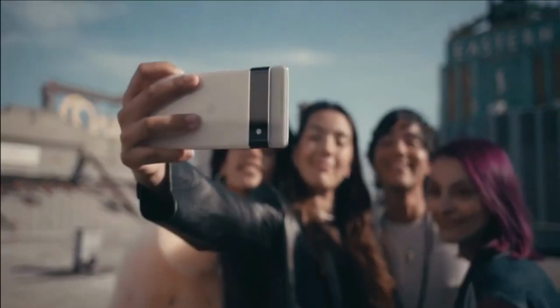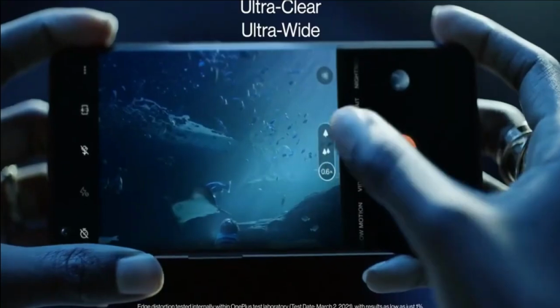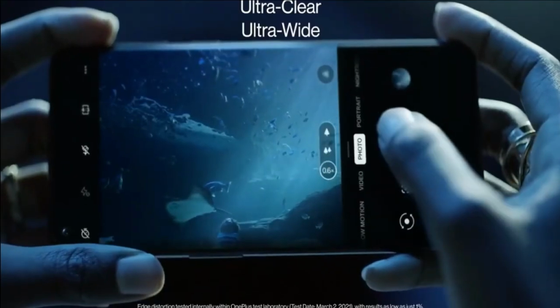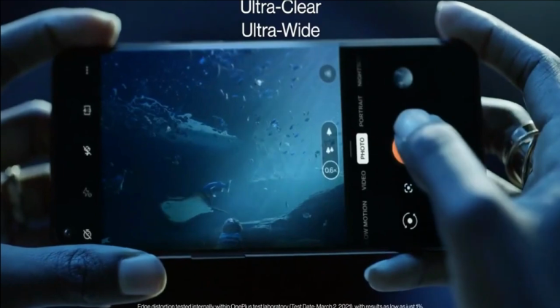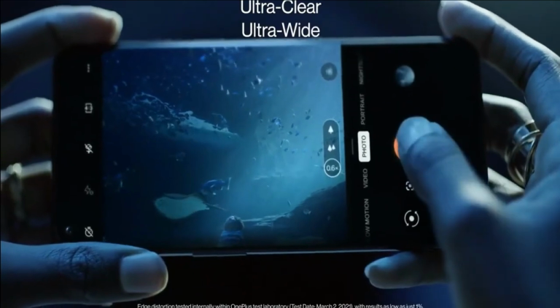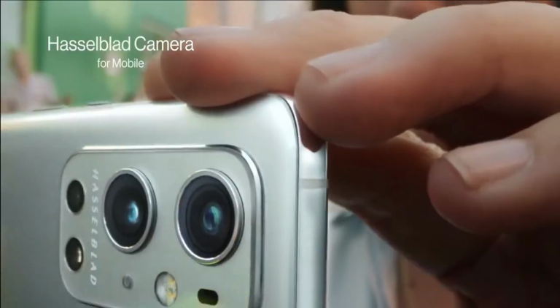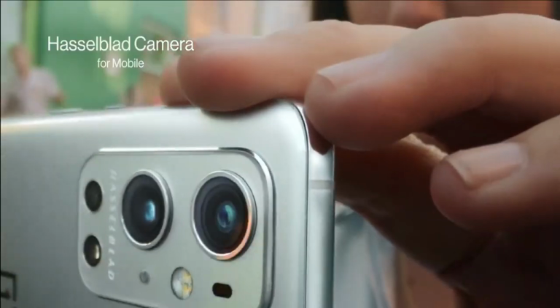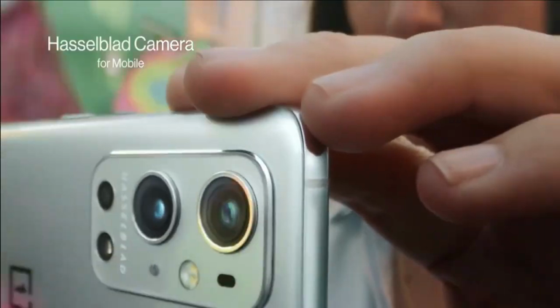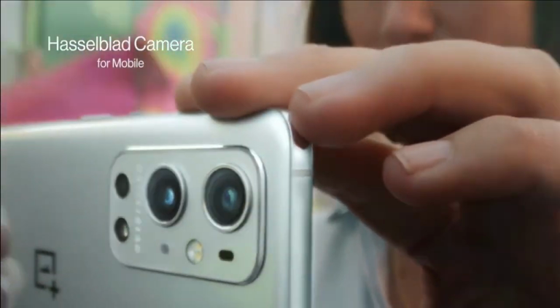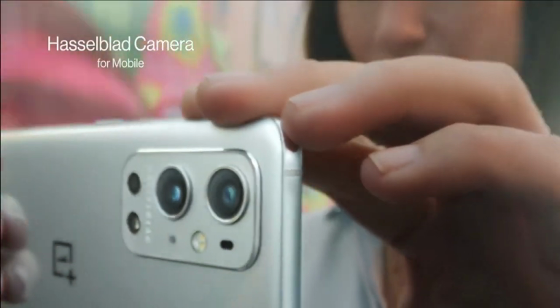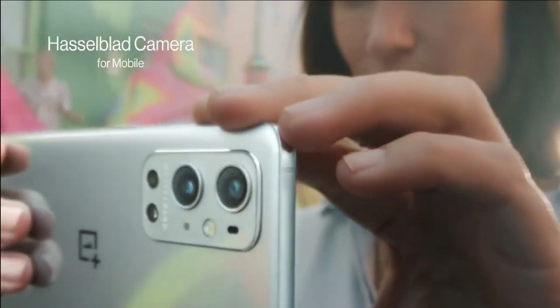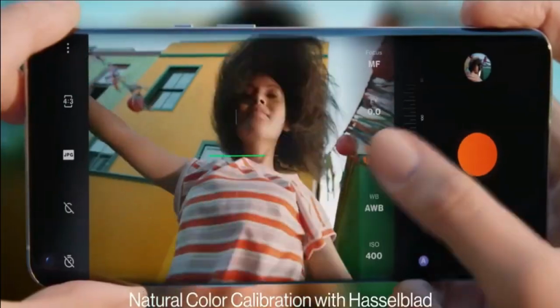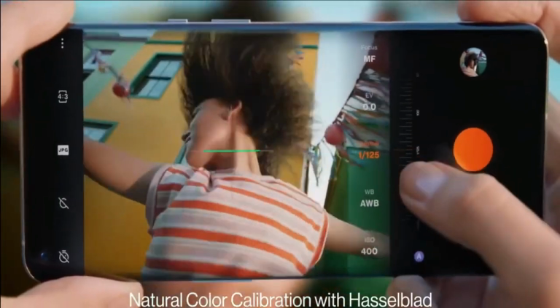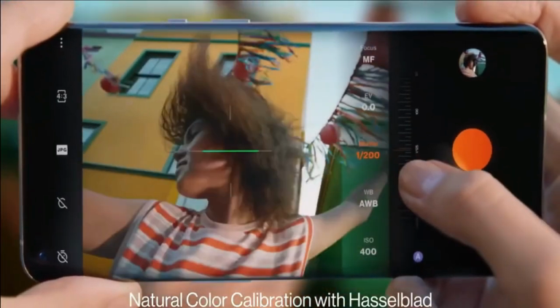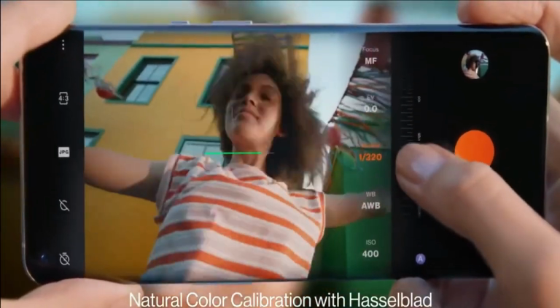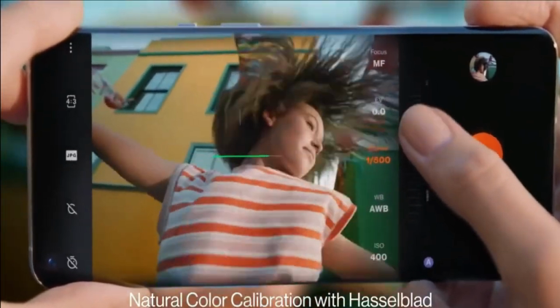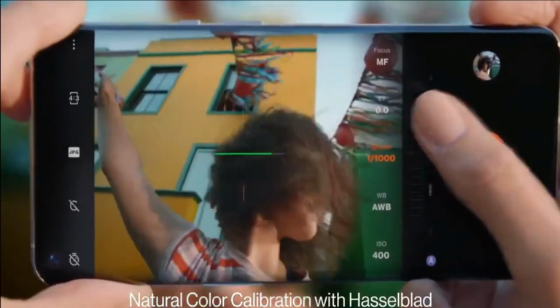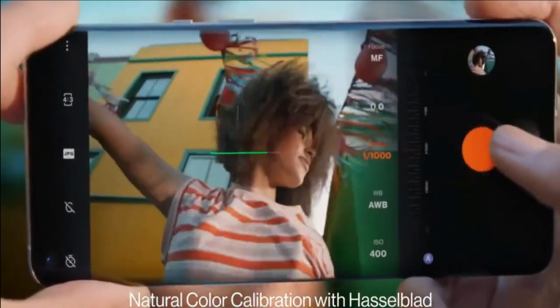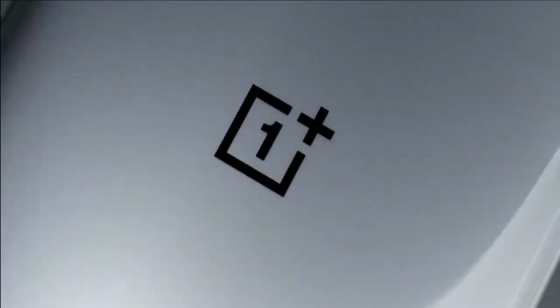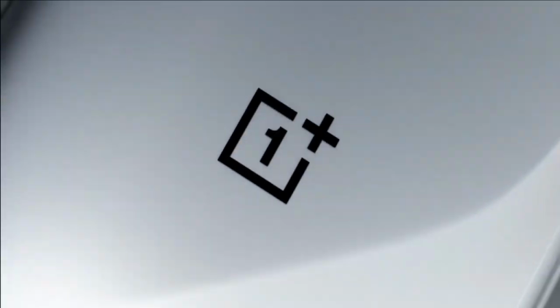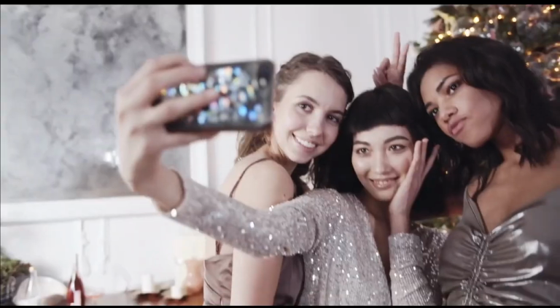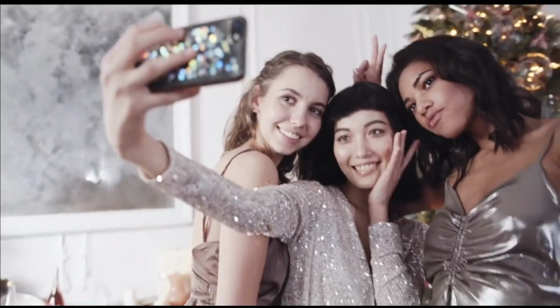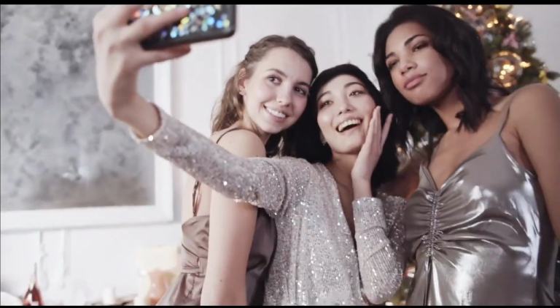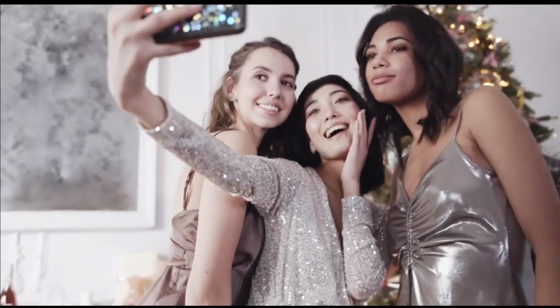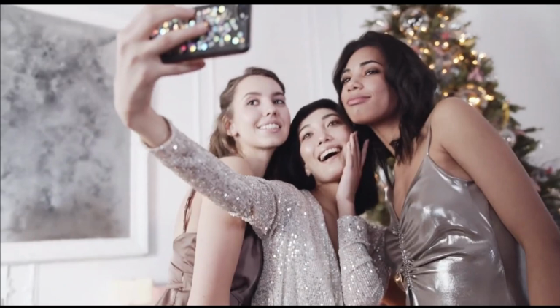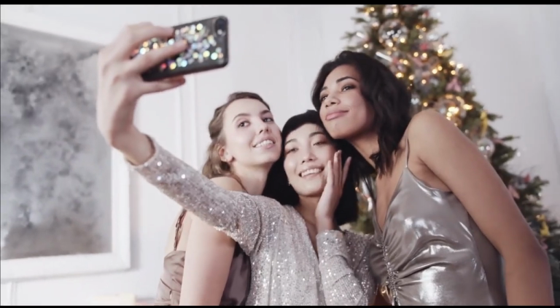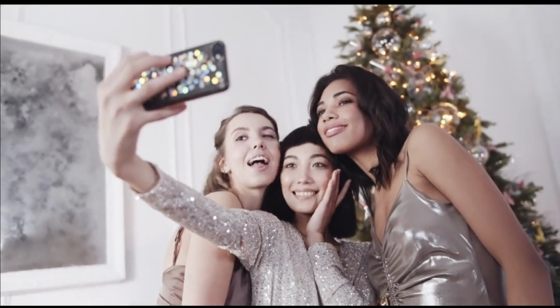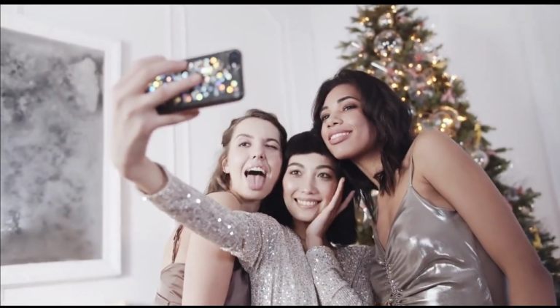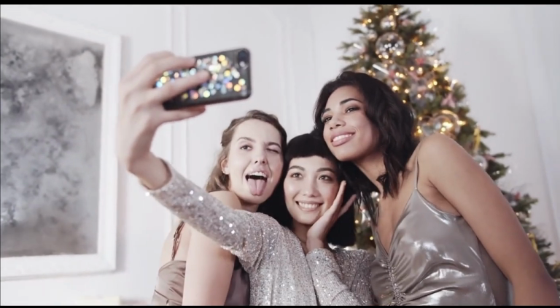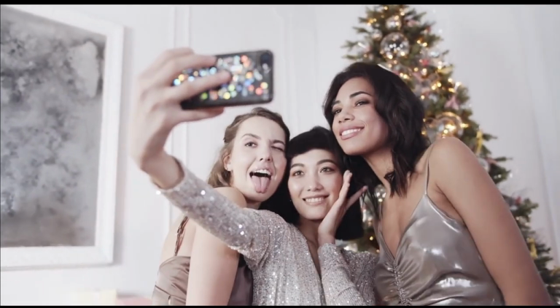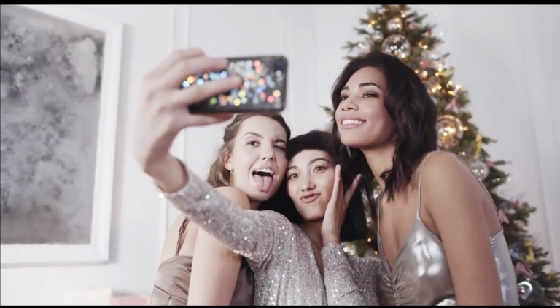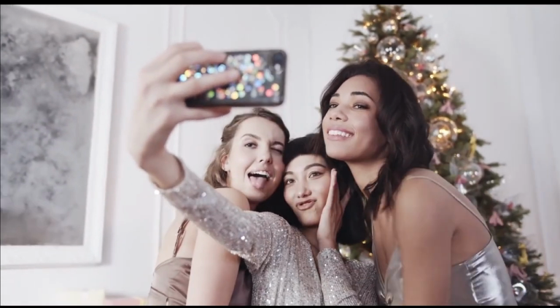With new and improved cameras, lenses, and features being released every year, choosing the right camera phone can be a difficult task.